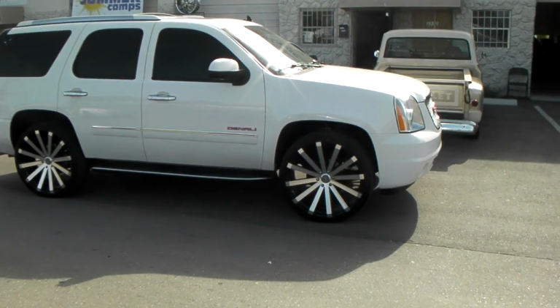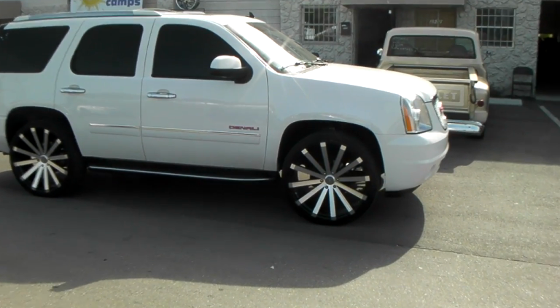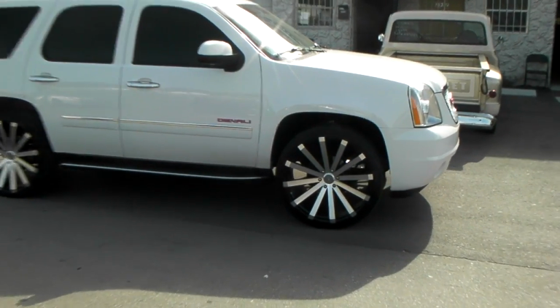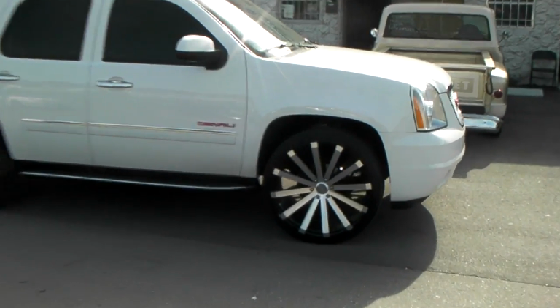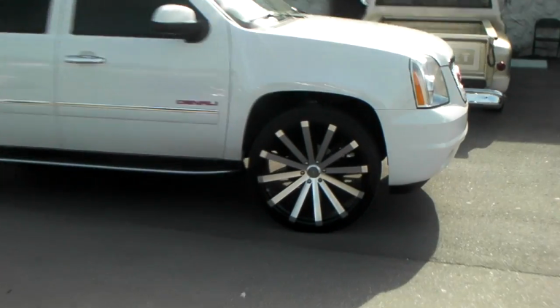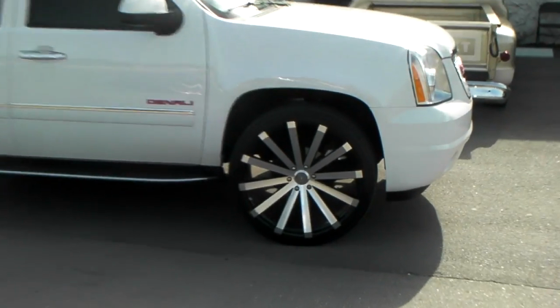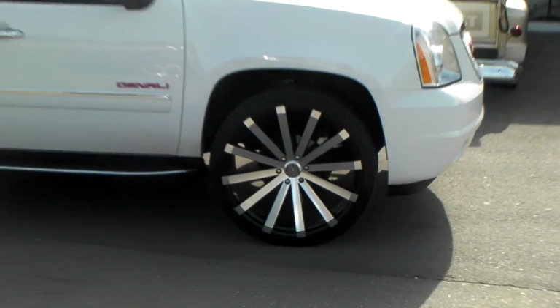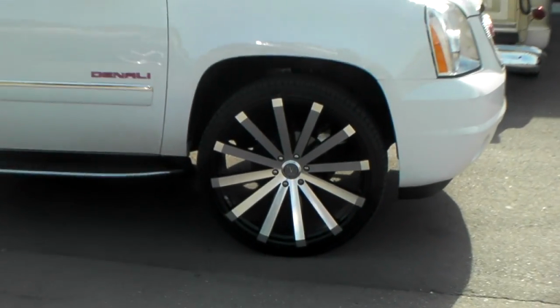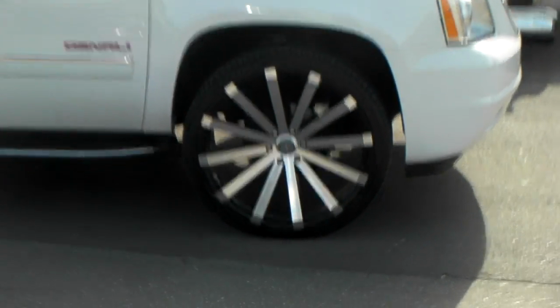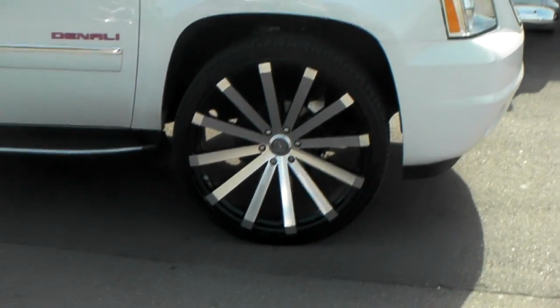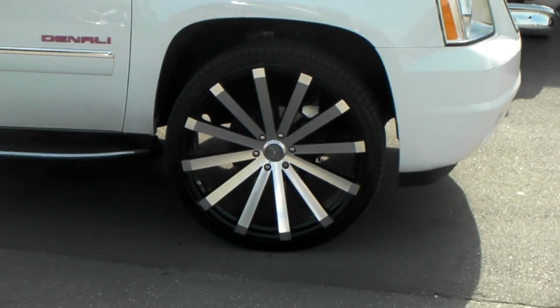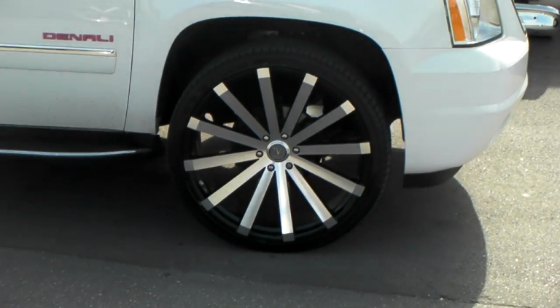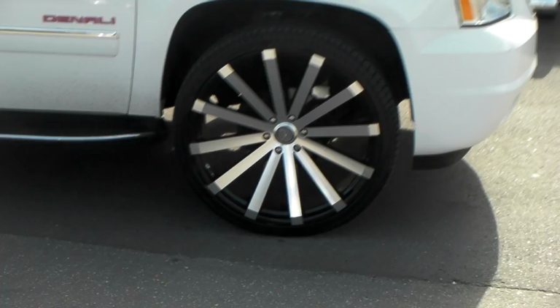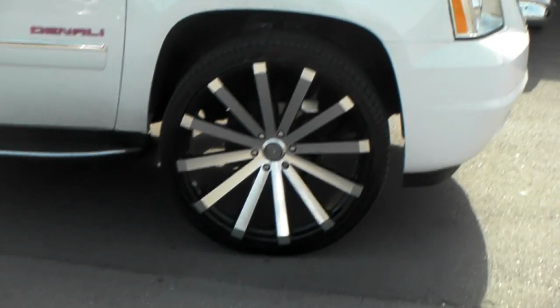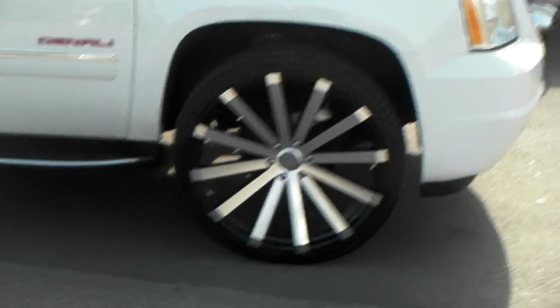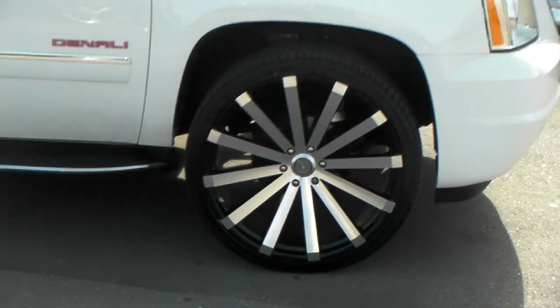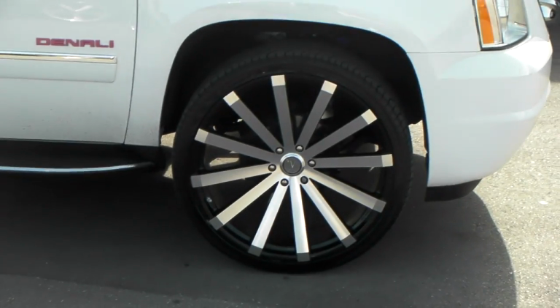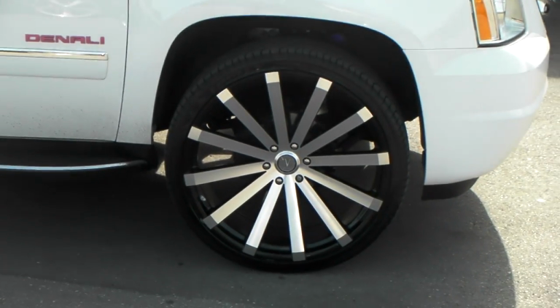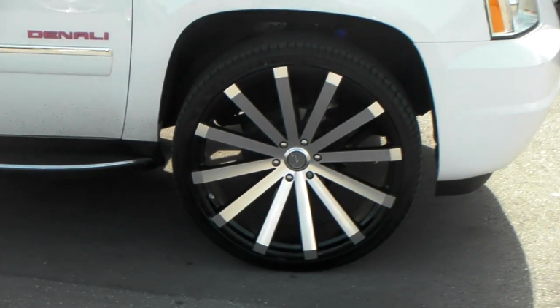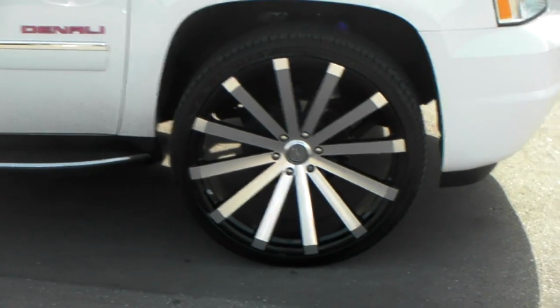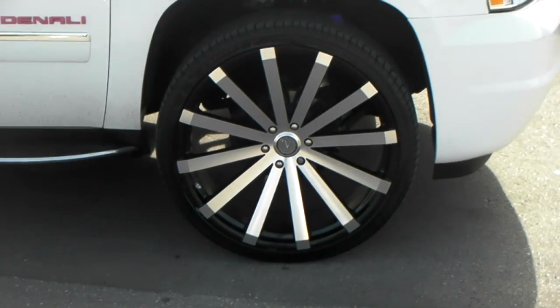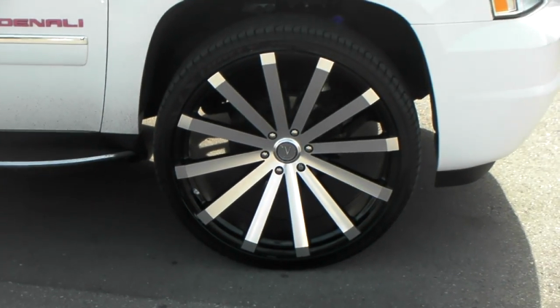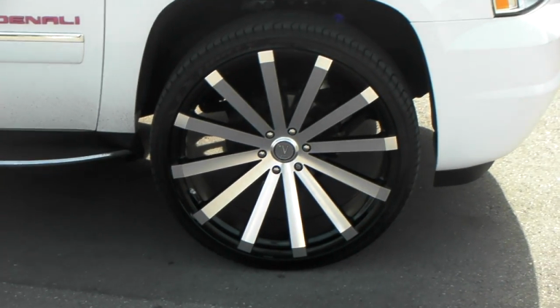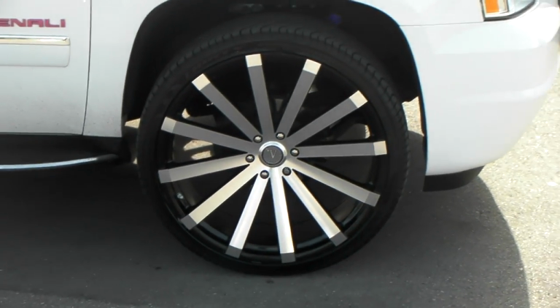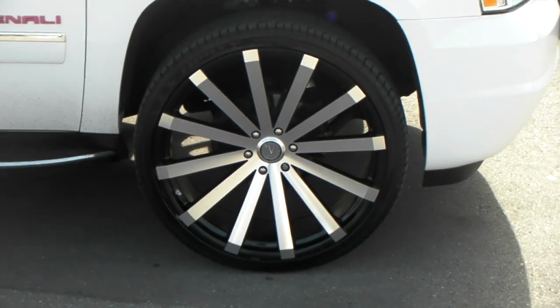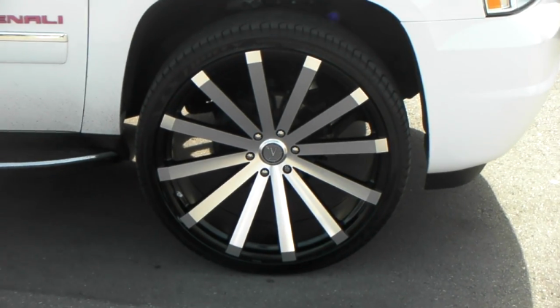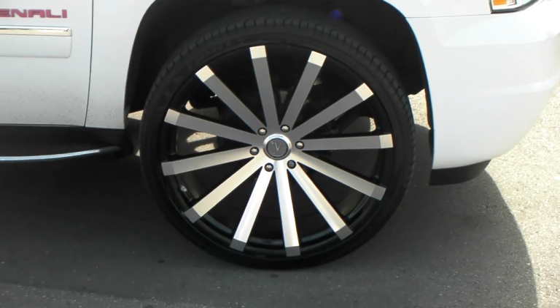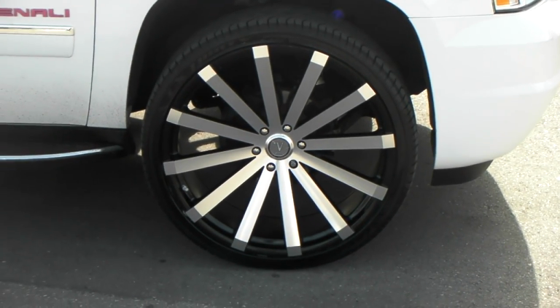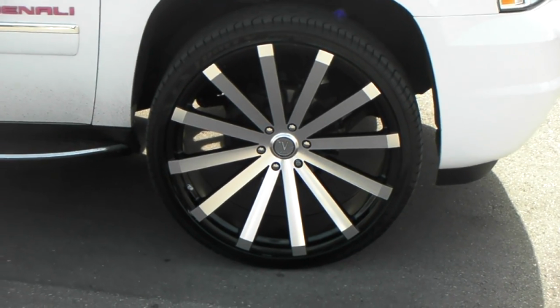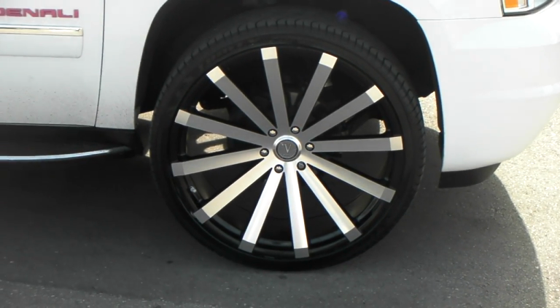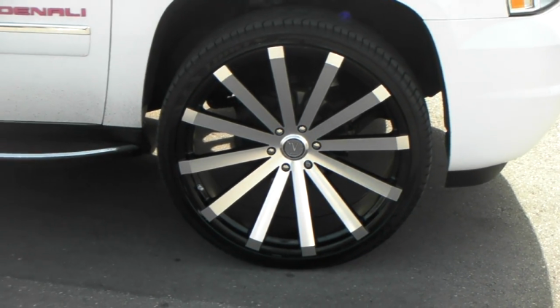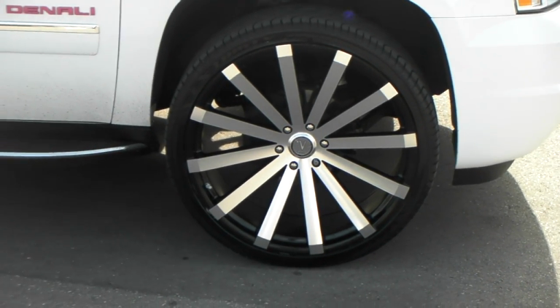Got the 26x10, 305/30/26 and the plus 25 offset.